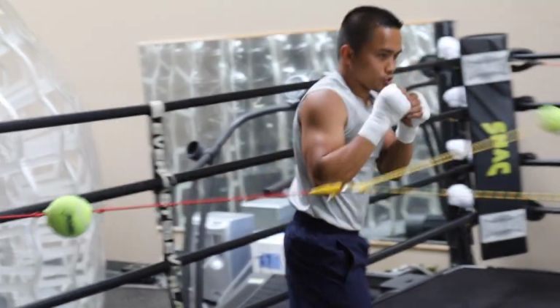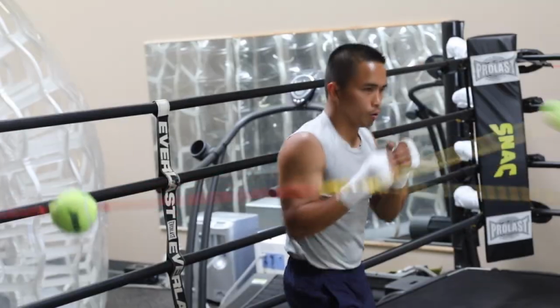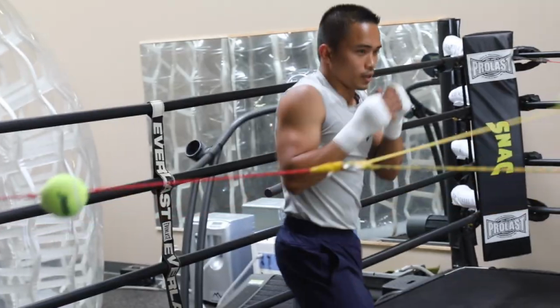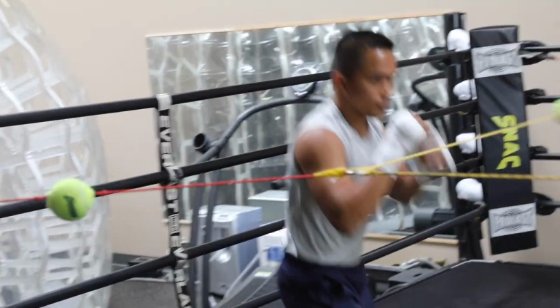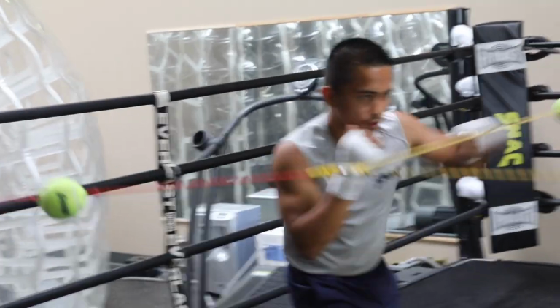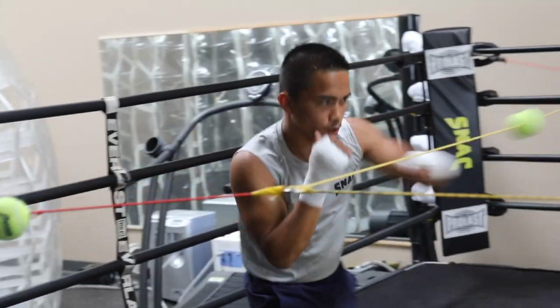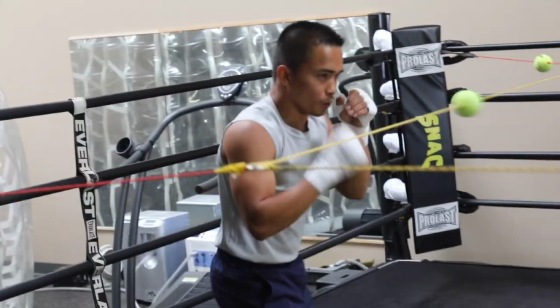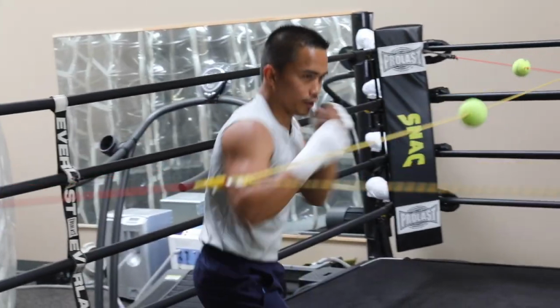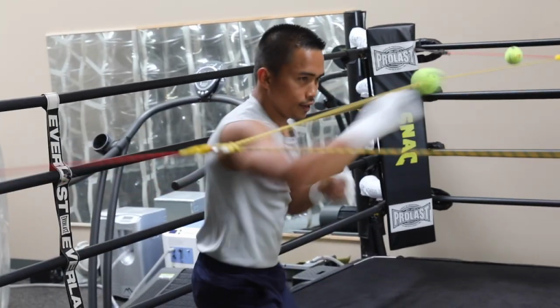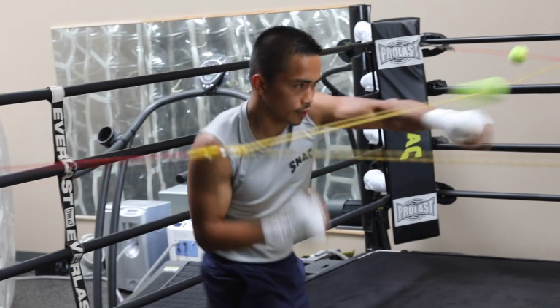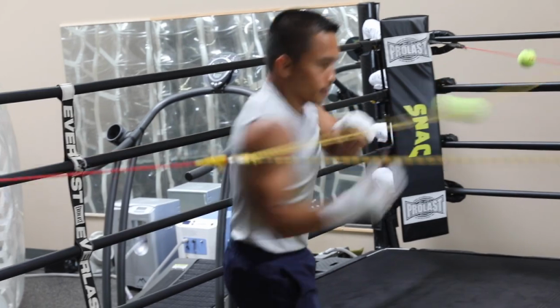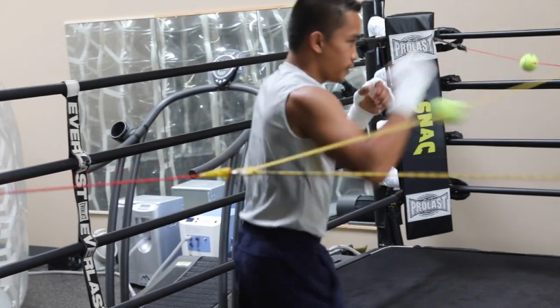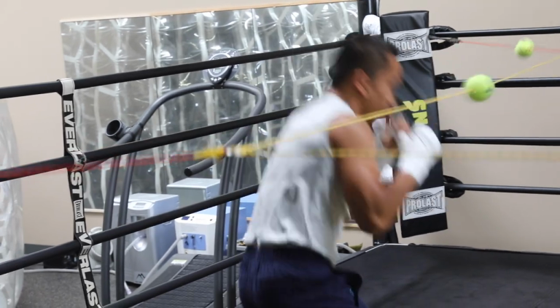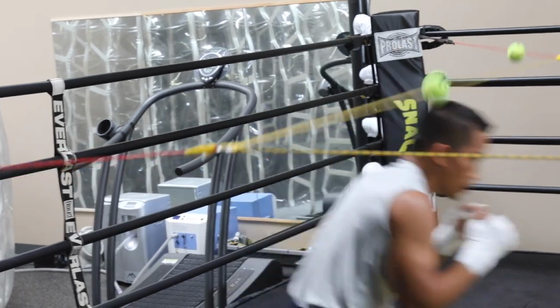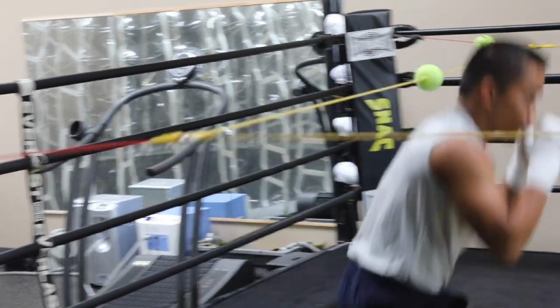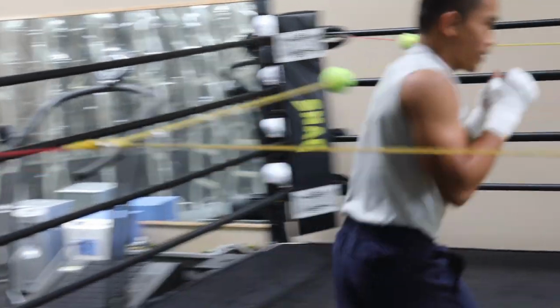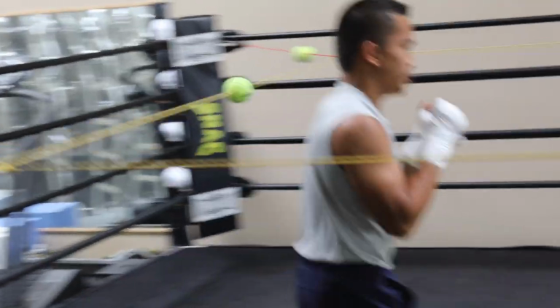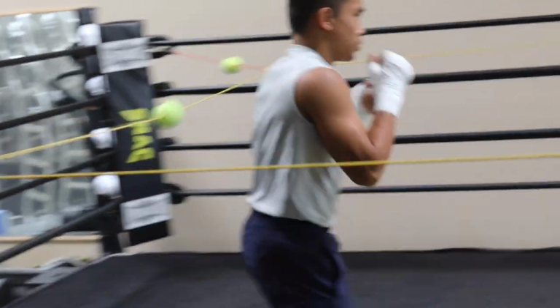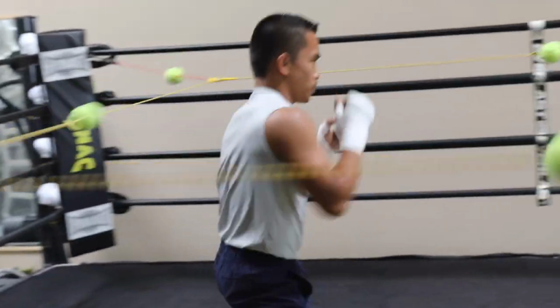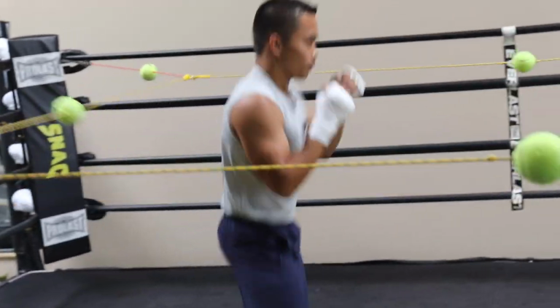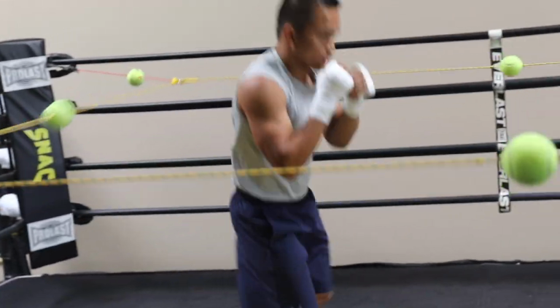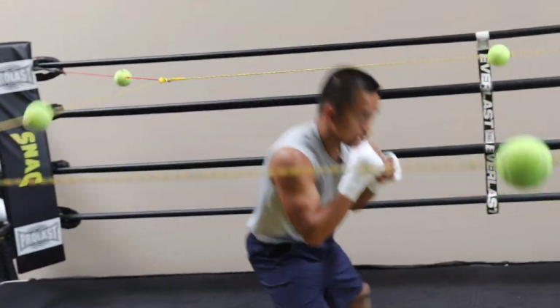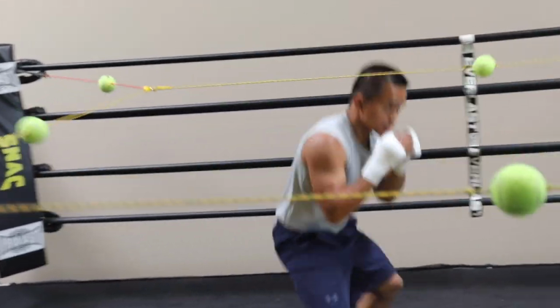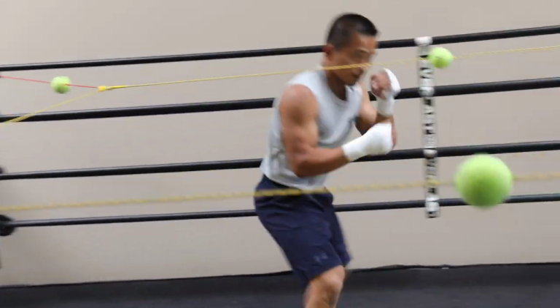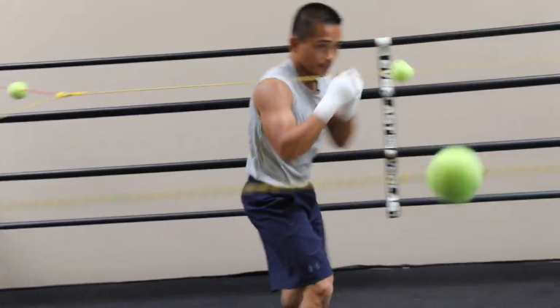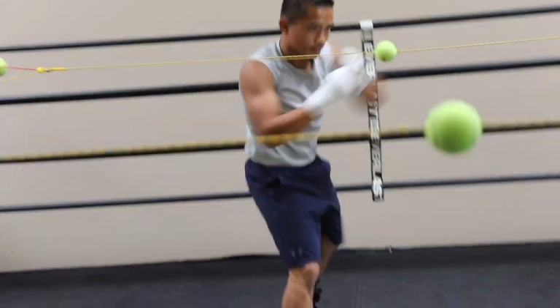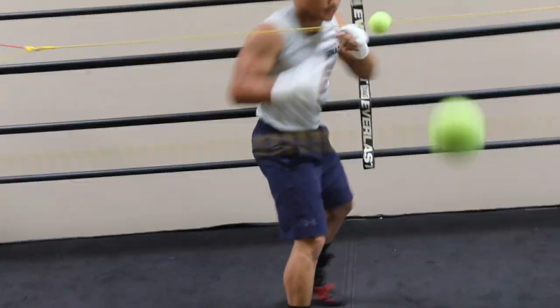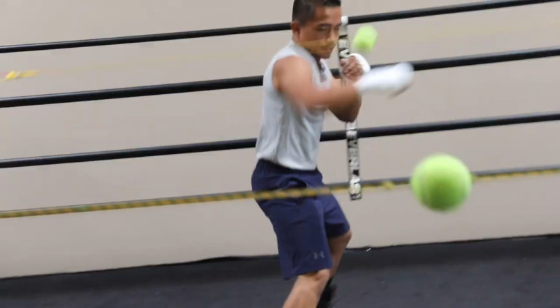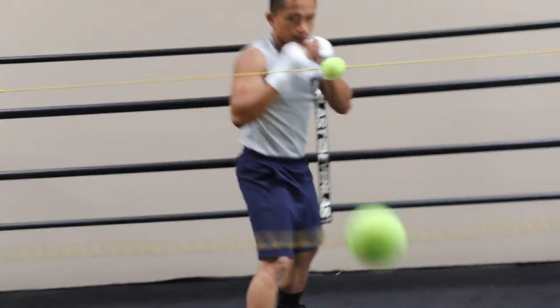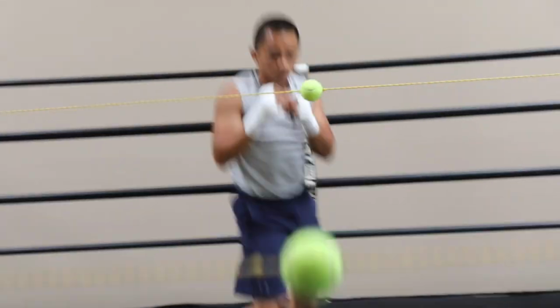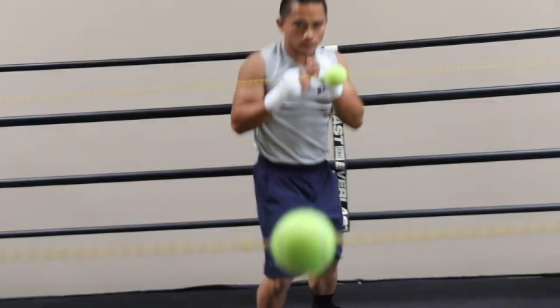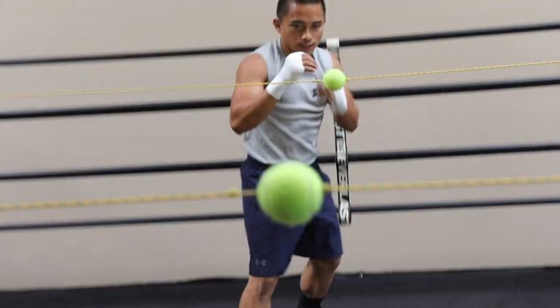Just show them the good one, okay? The one earlier — don't show that one. It's not good.